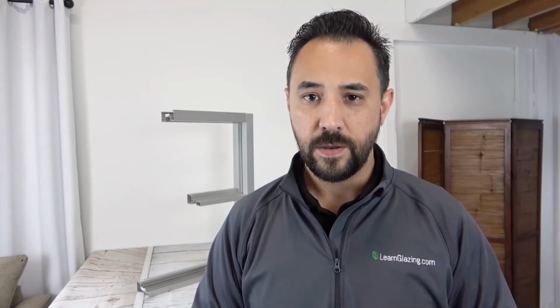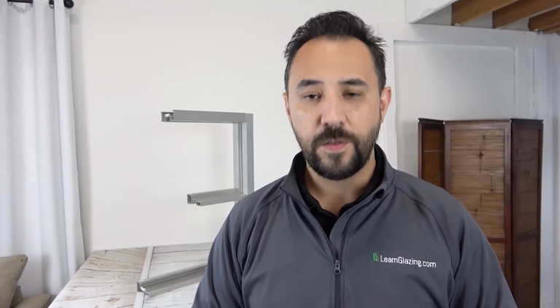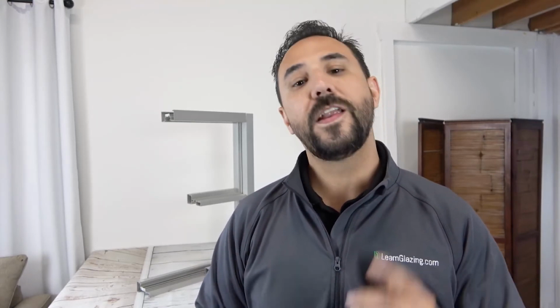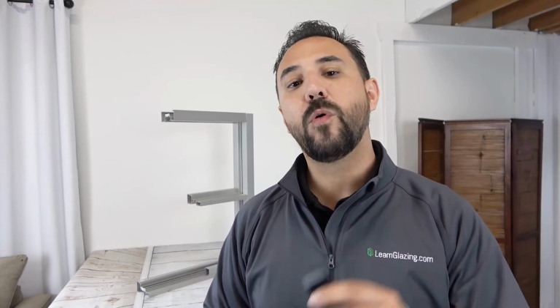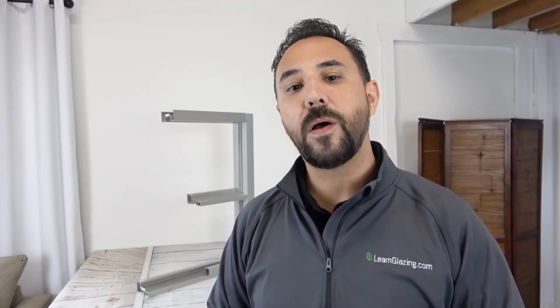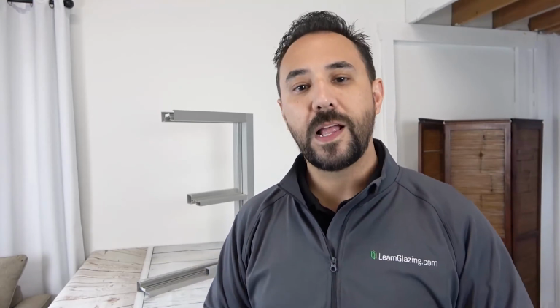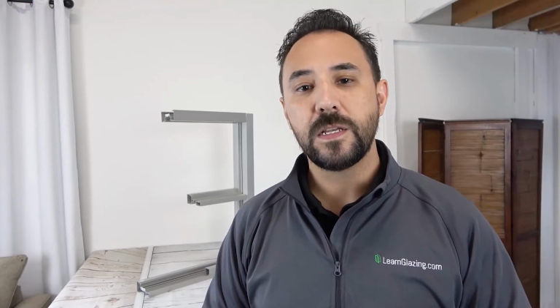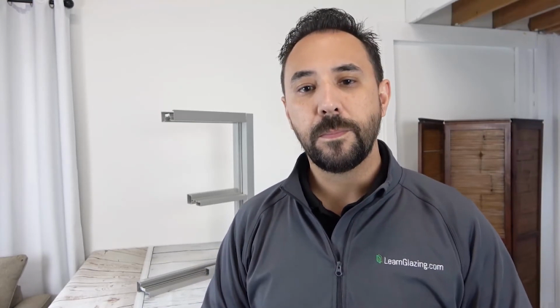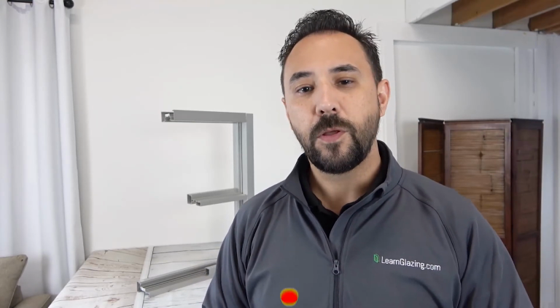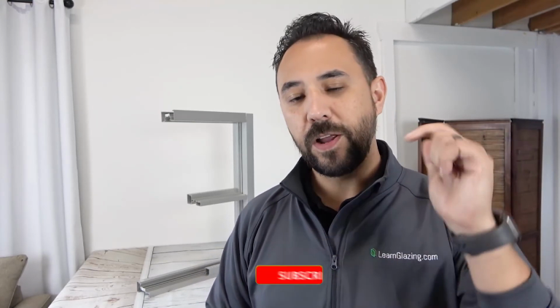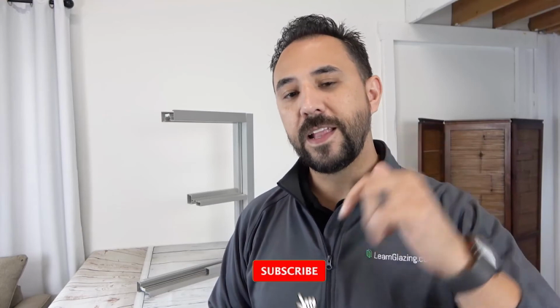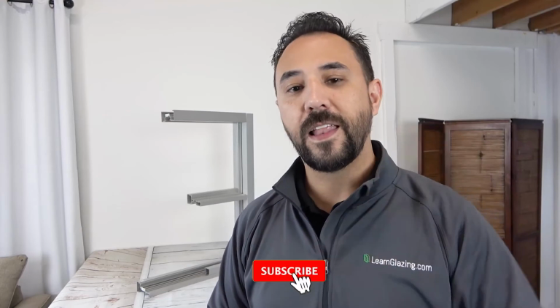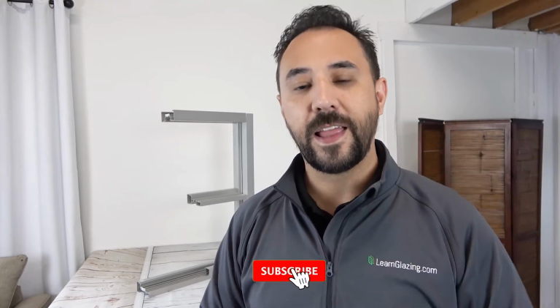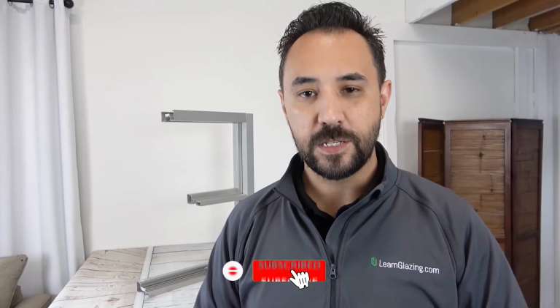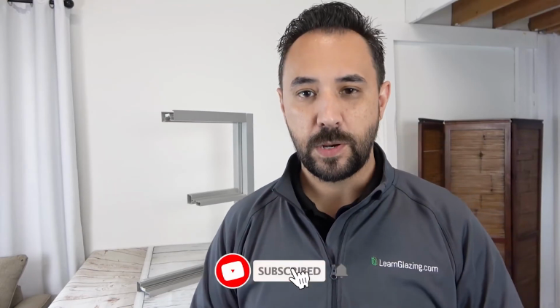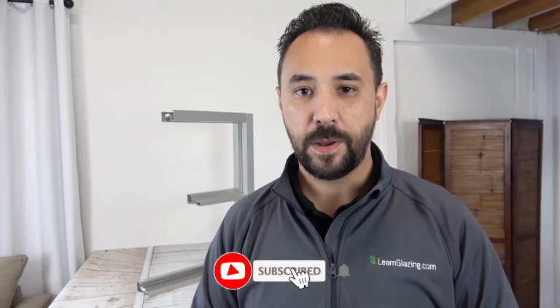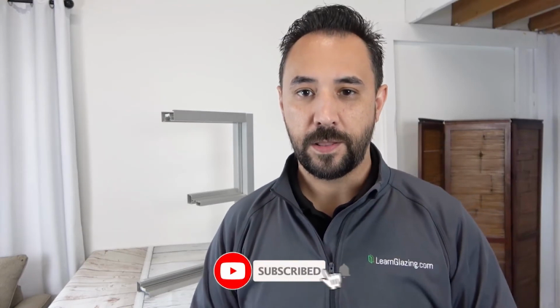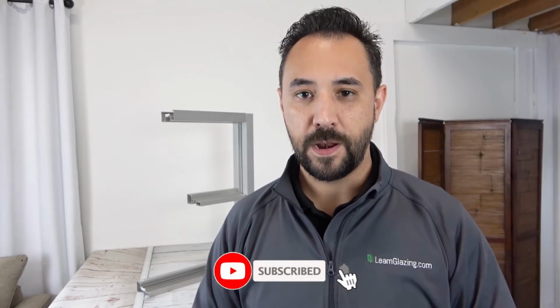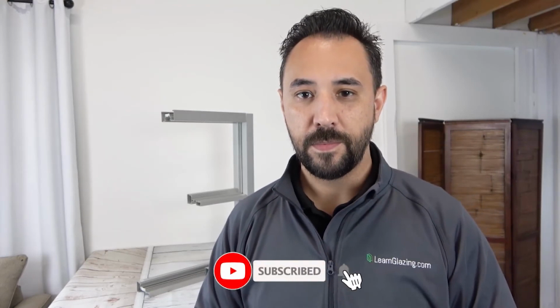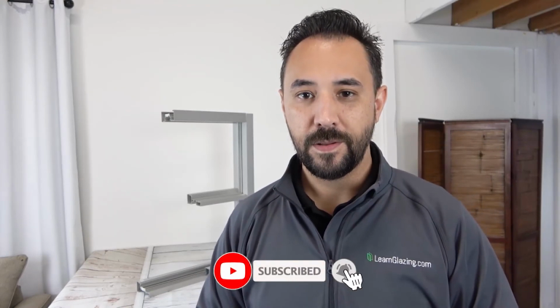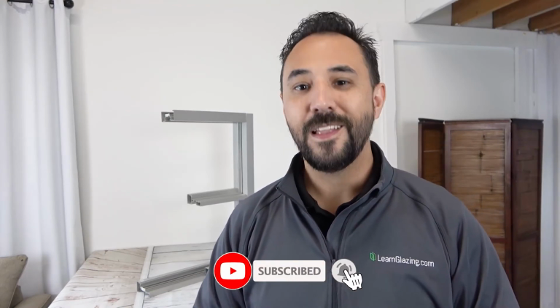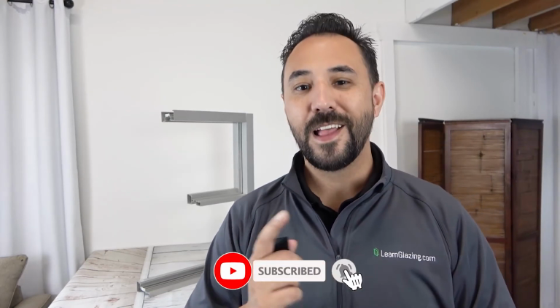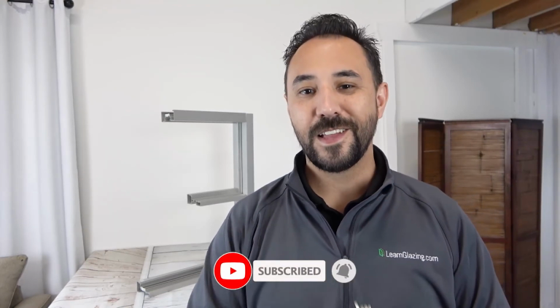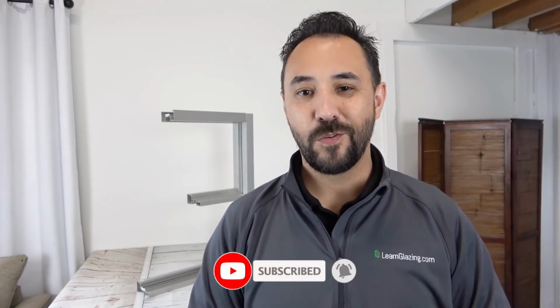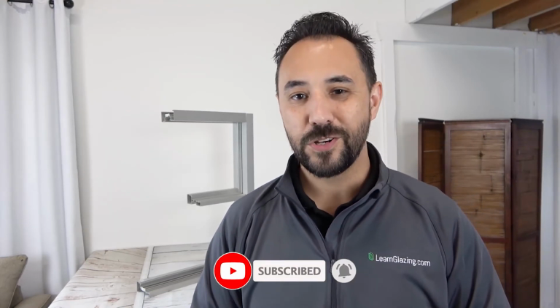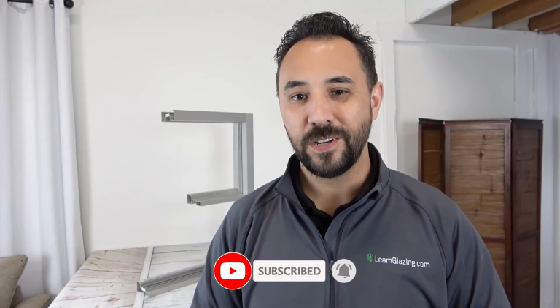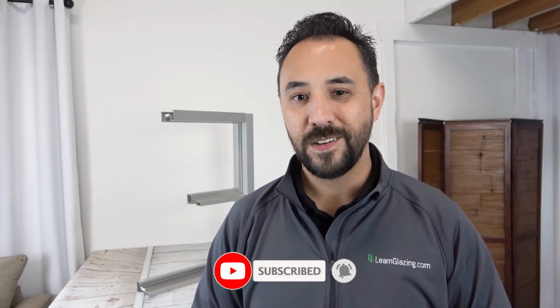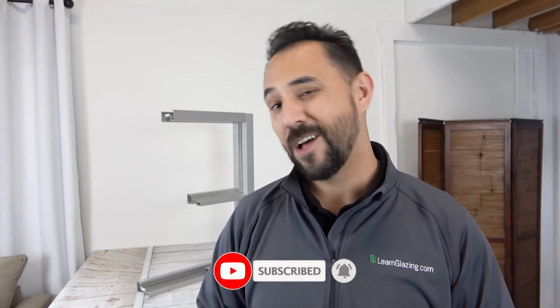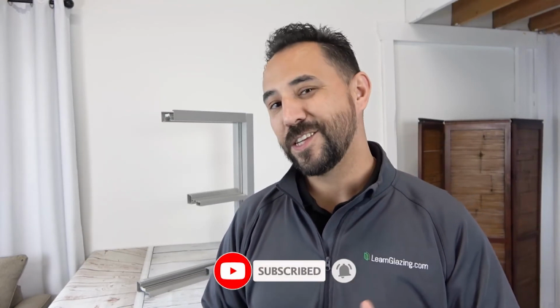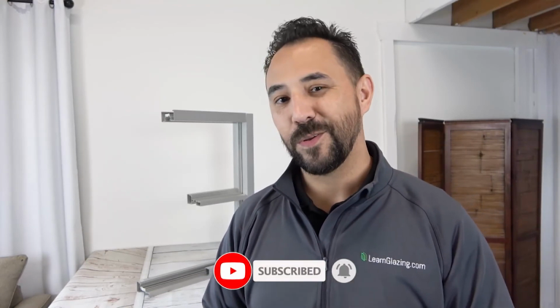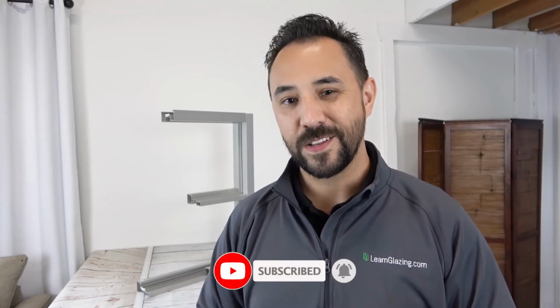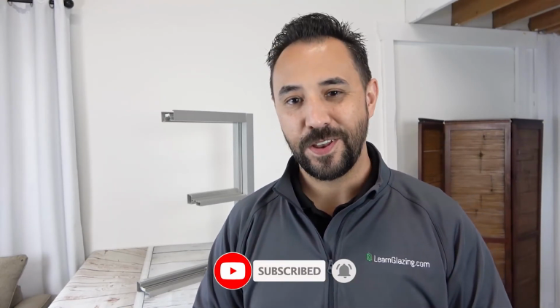To find out more about glass, don't forget to hit that like and subscribe button. Thanks again for watching, and I'll see you in the next video.